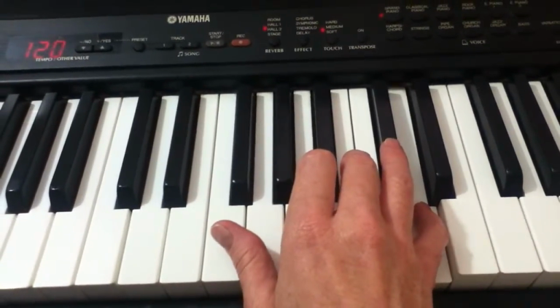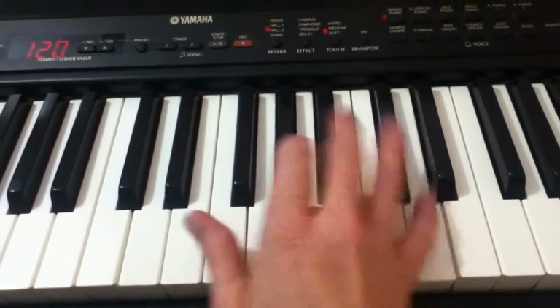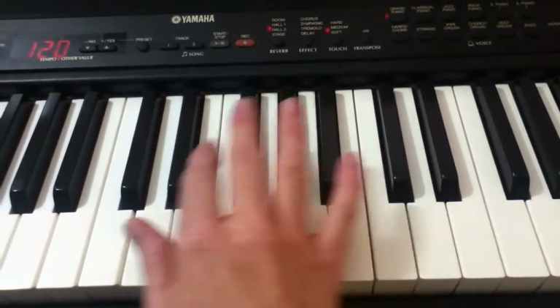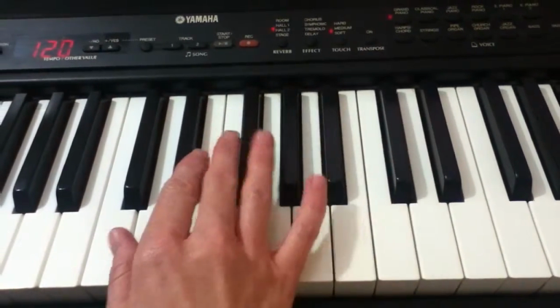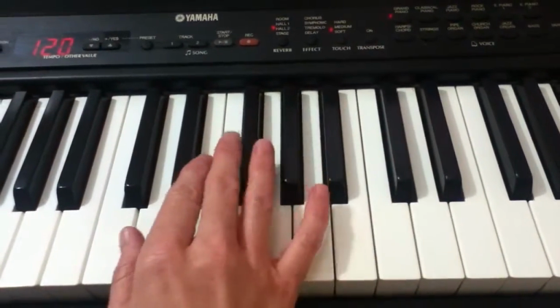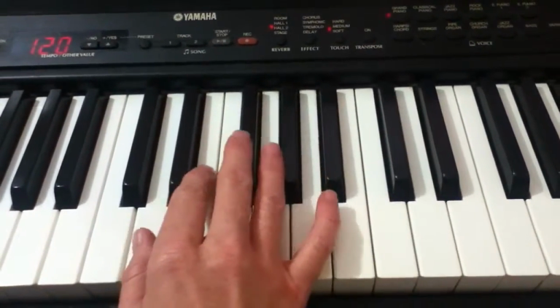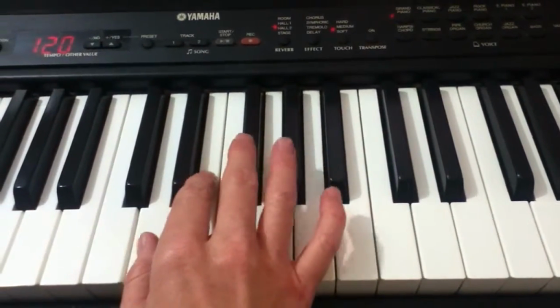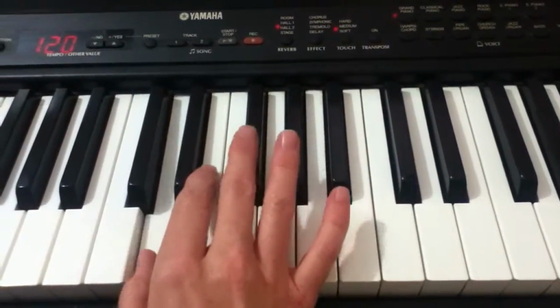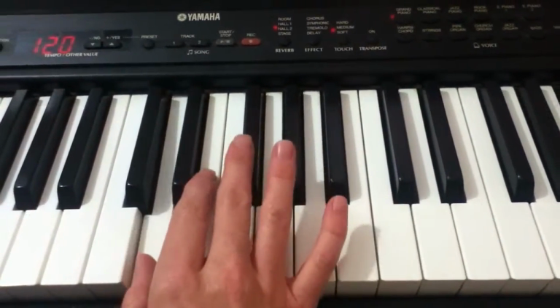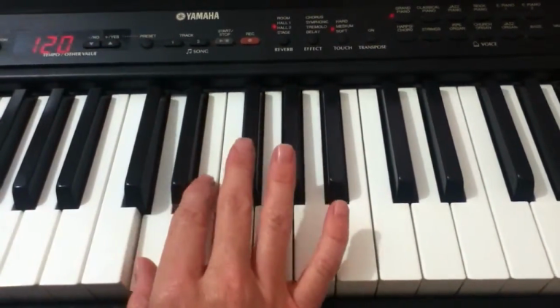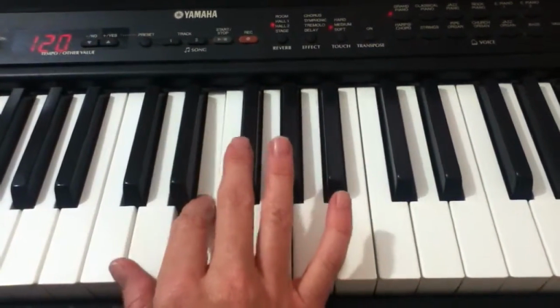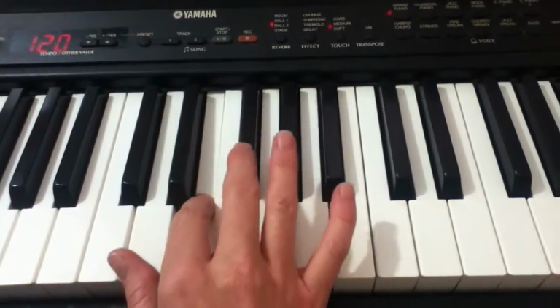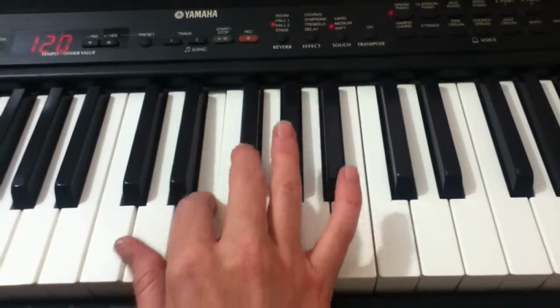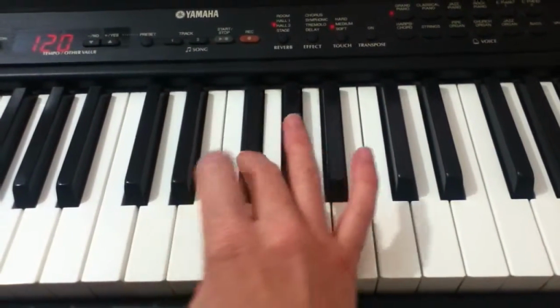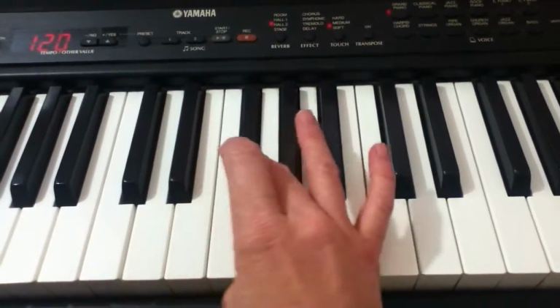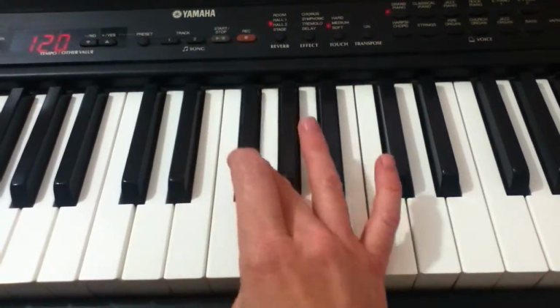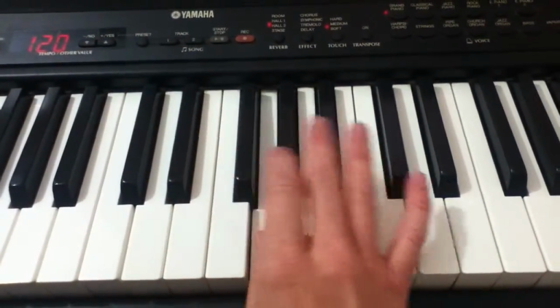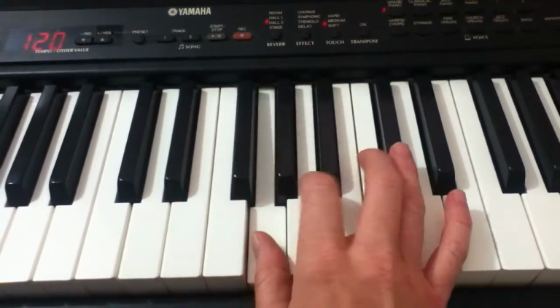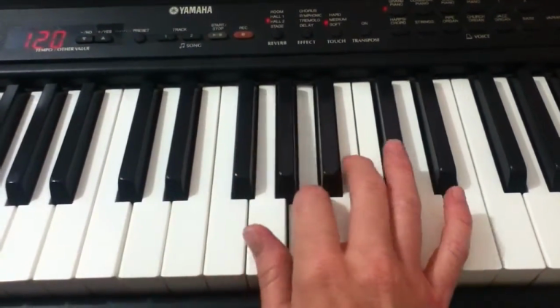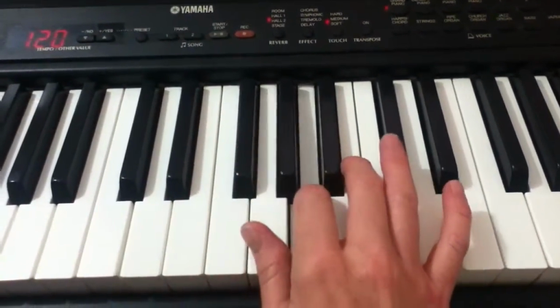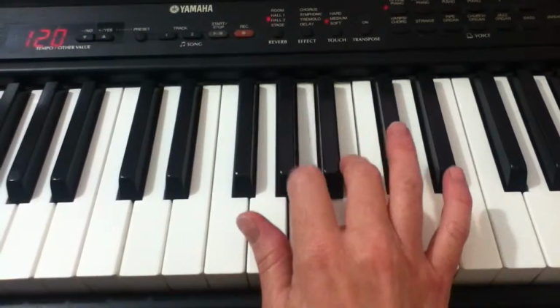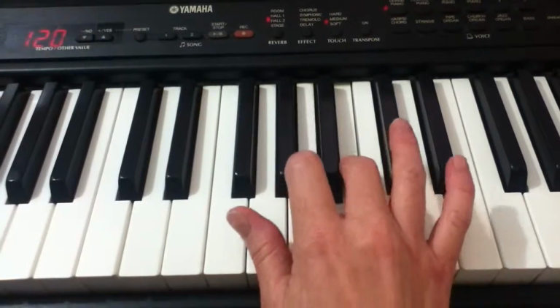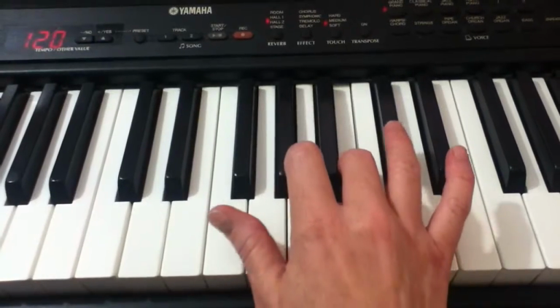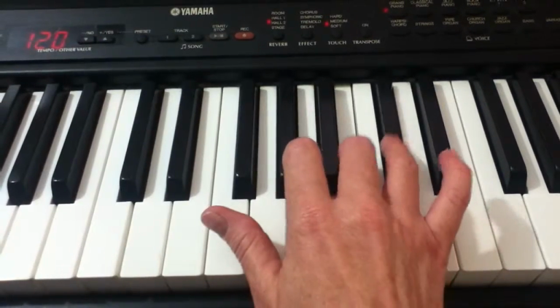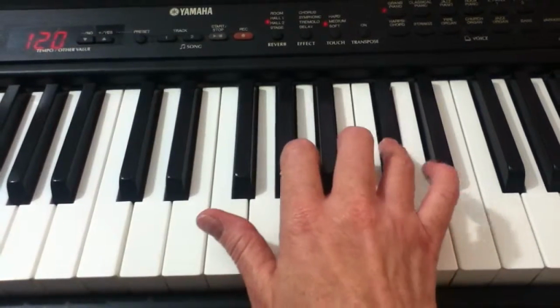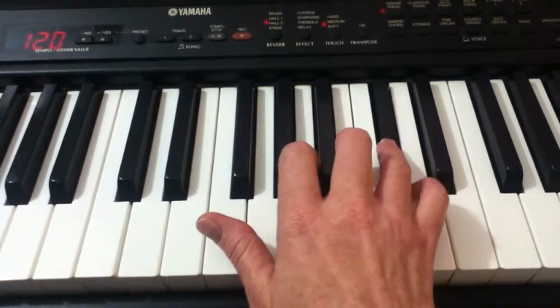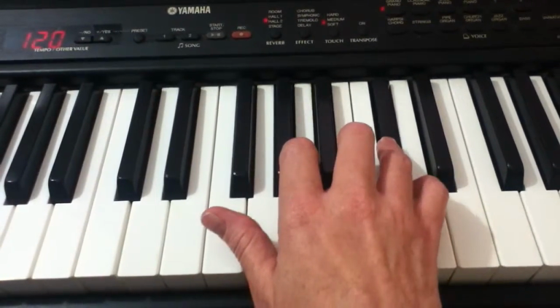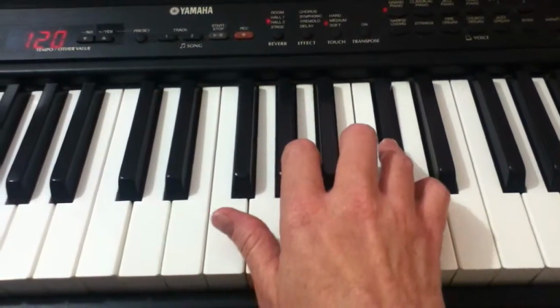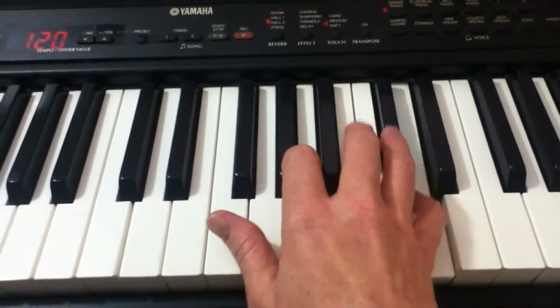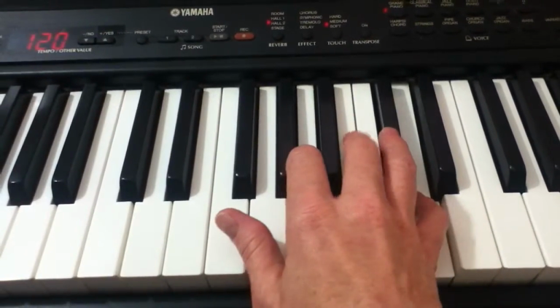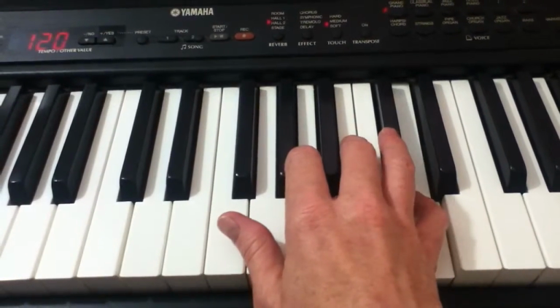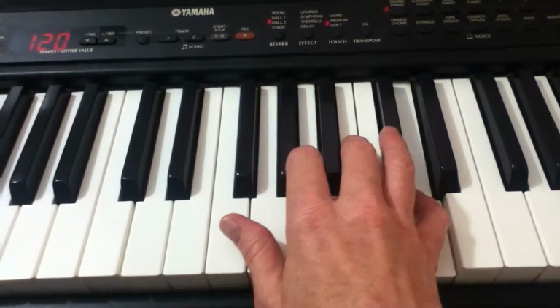One more time, that's D, E, F-sharp, G, A, B, C-sharp, and D.